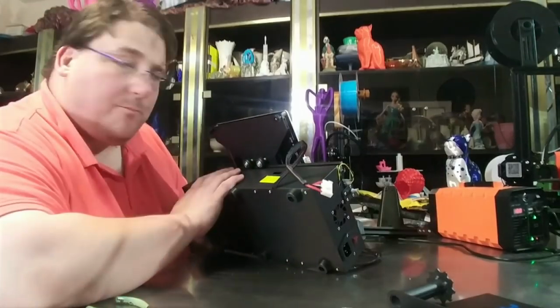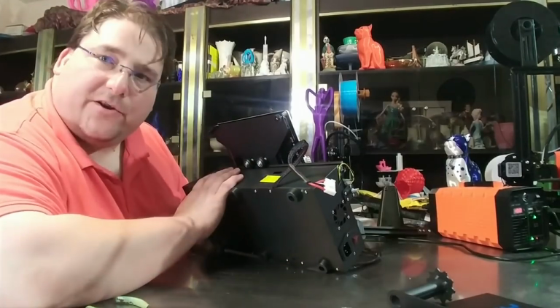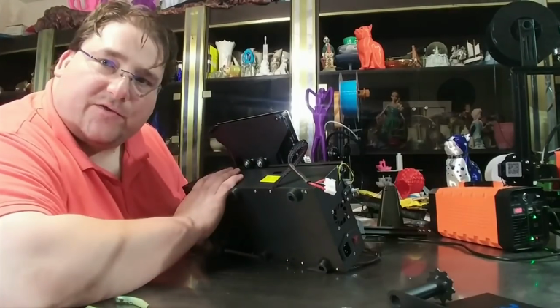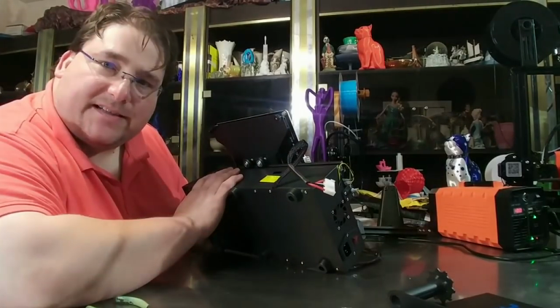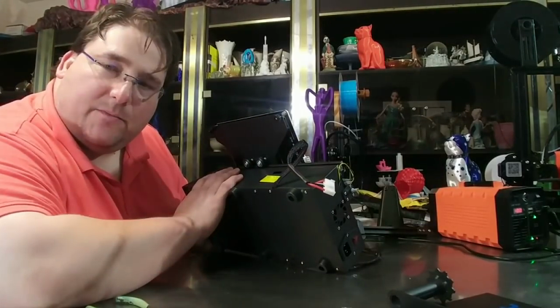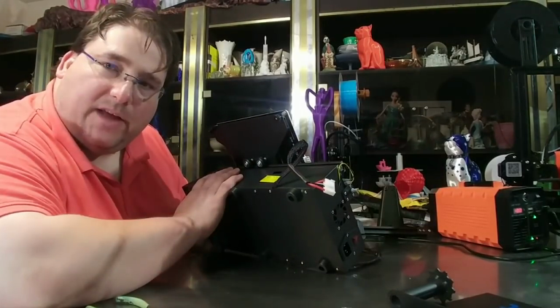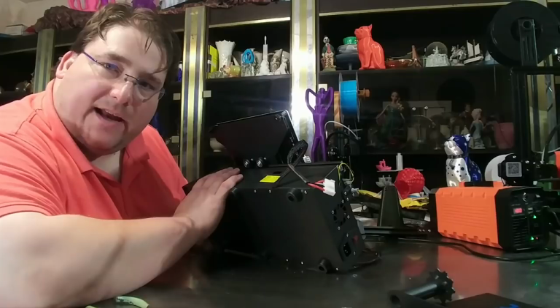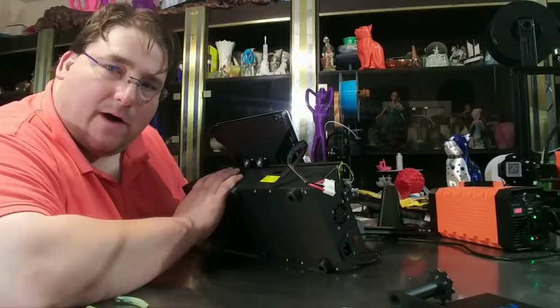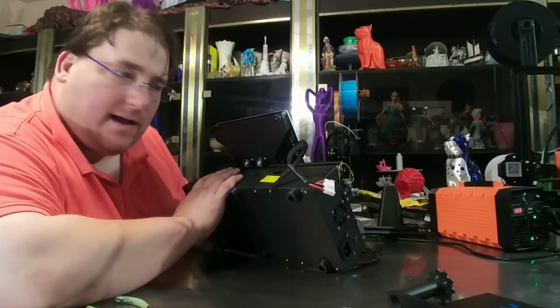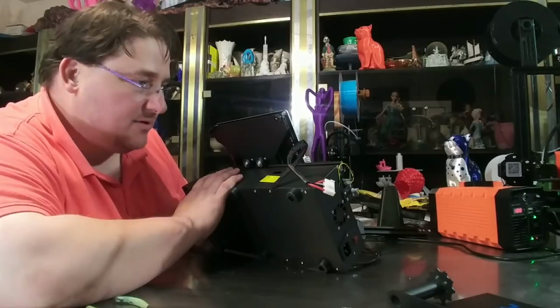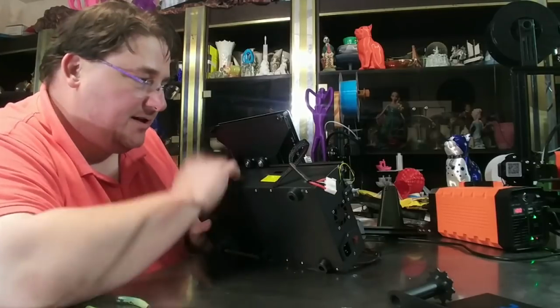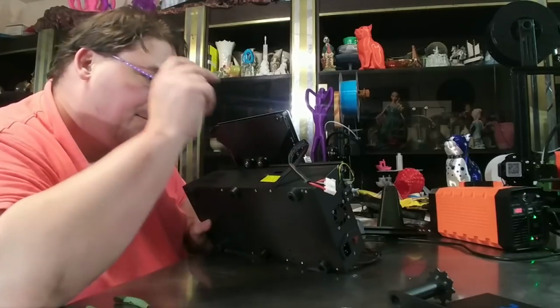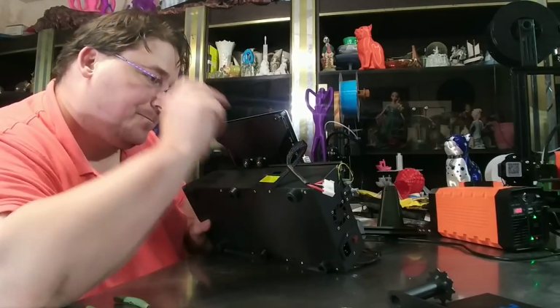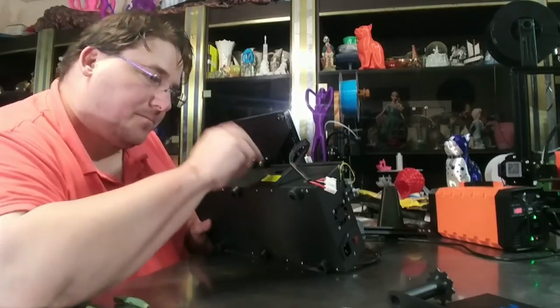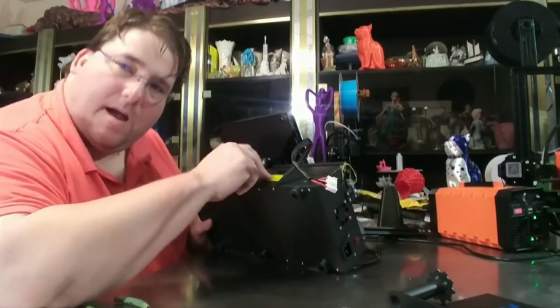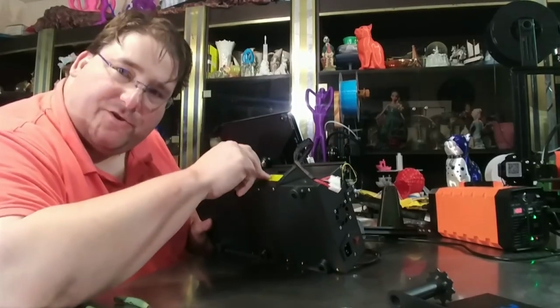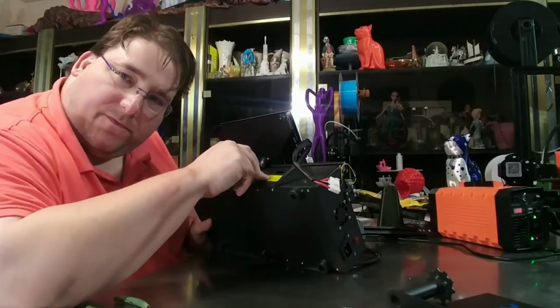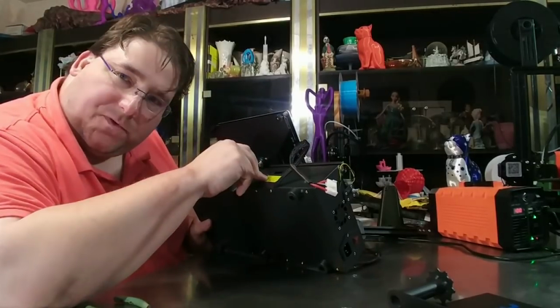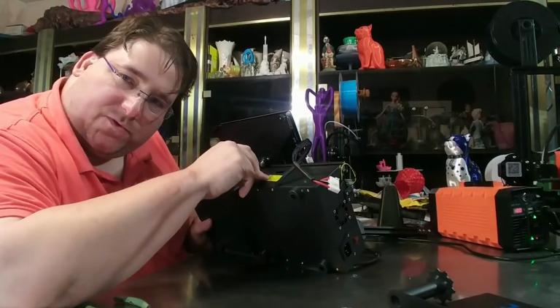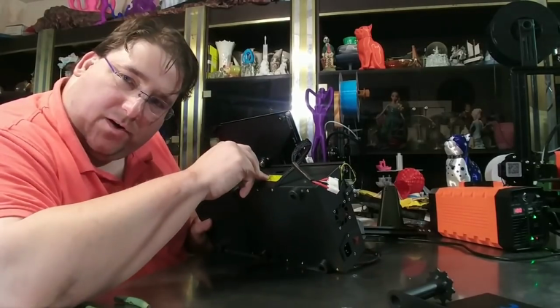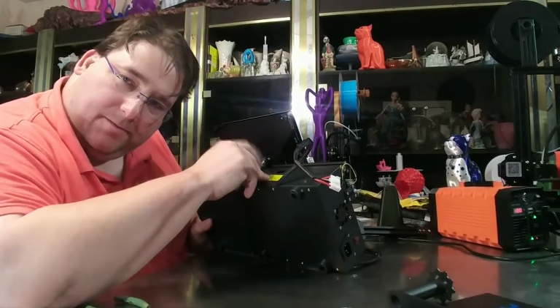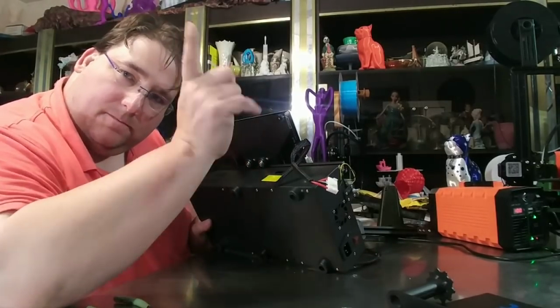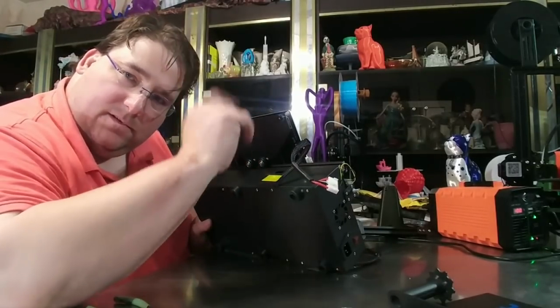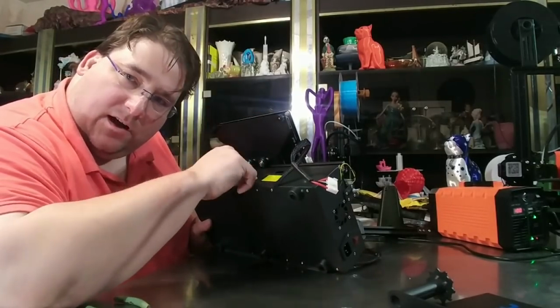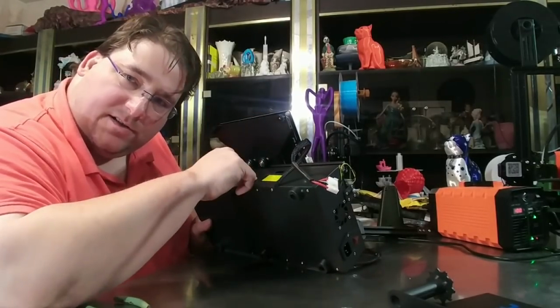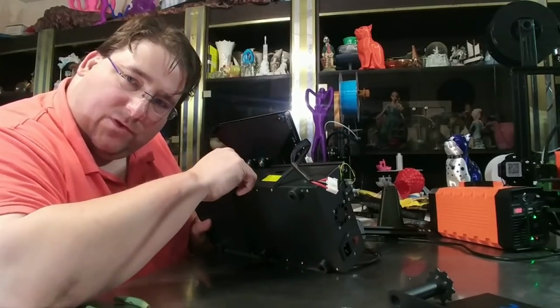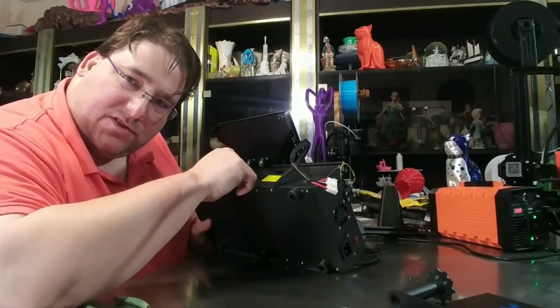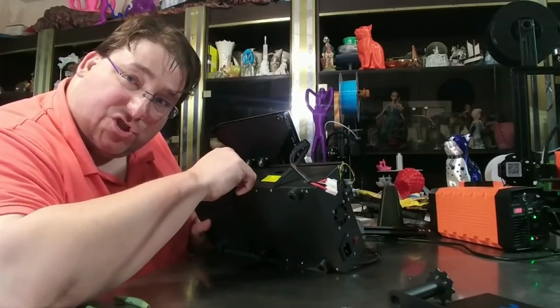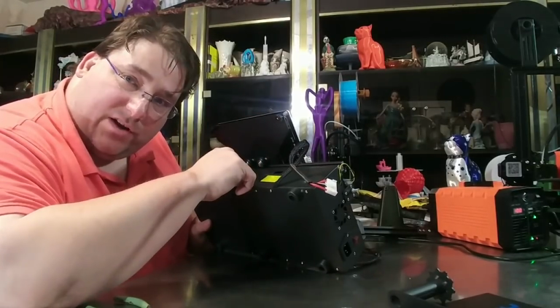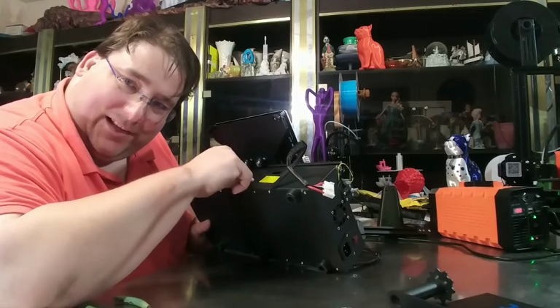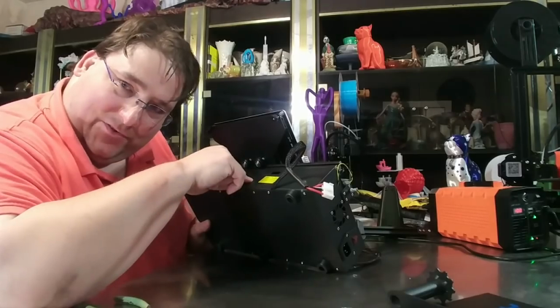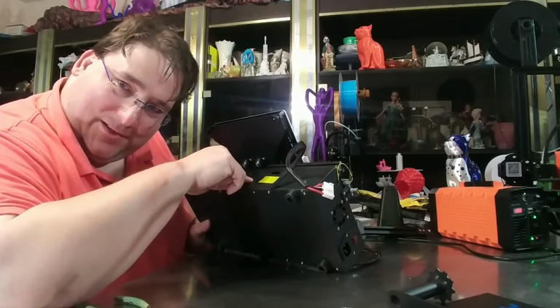Printer is reassembled. While I was in there, I made sure to flip the switch to 110 volts. Do not forget to do that, please.